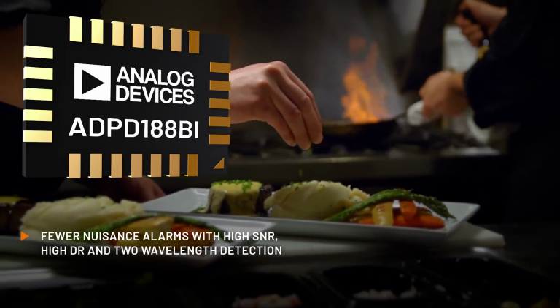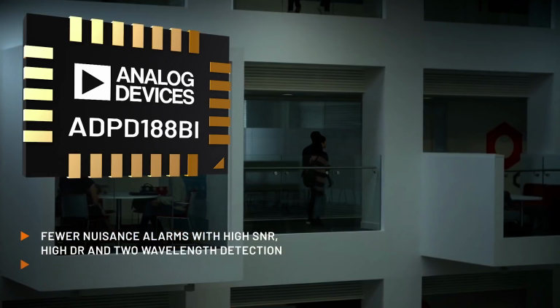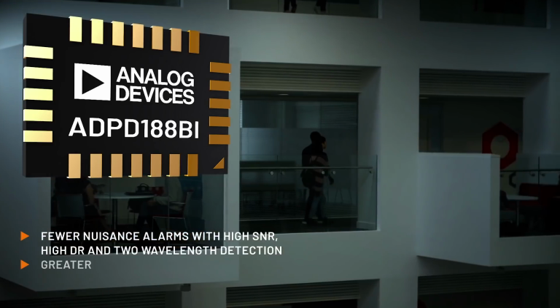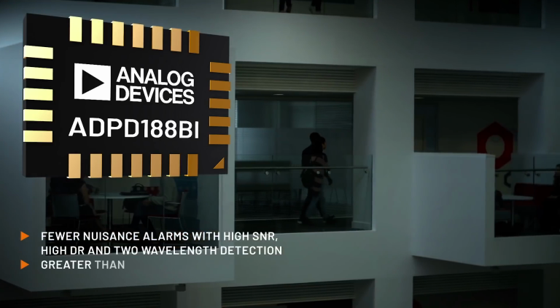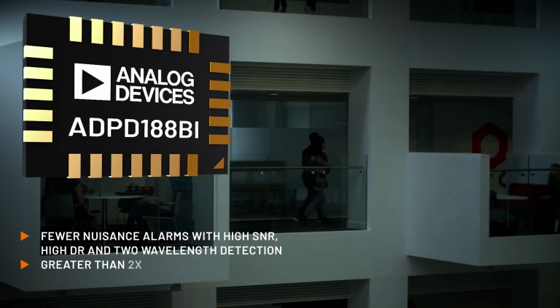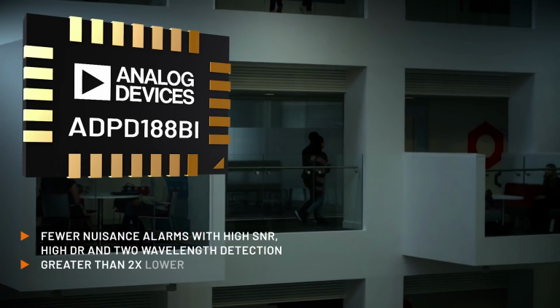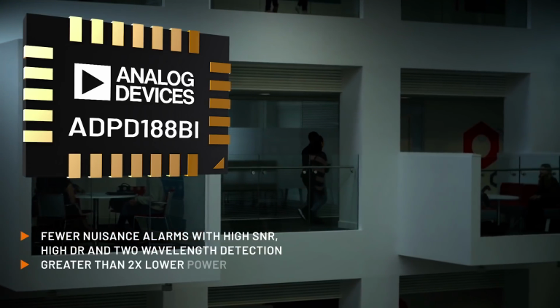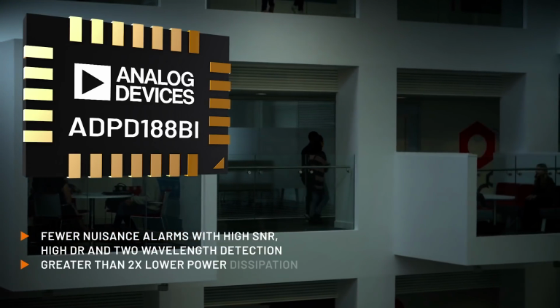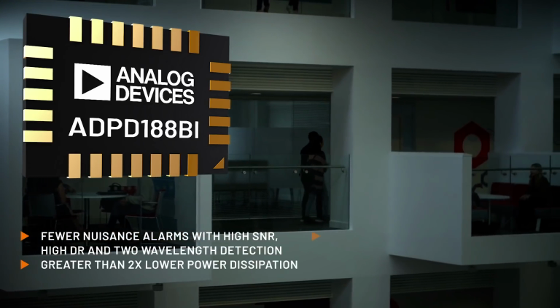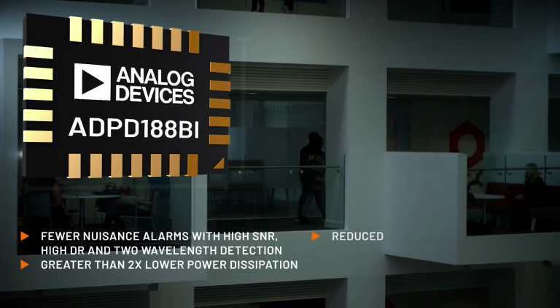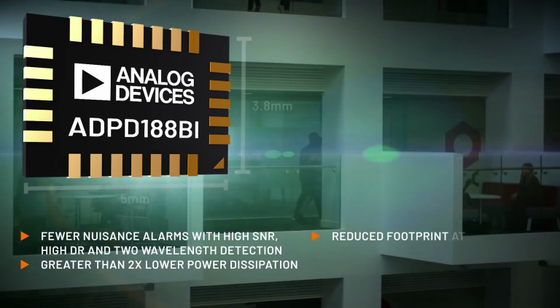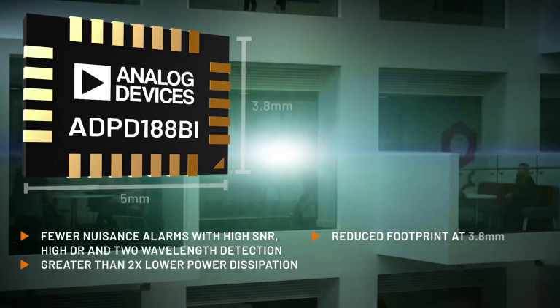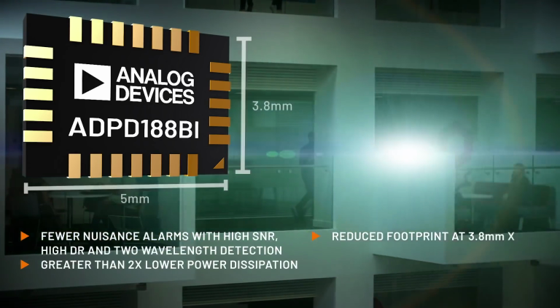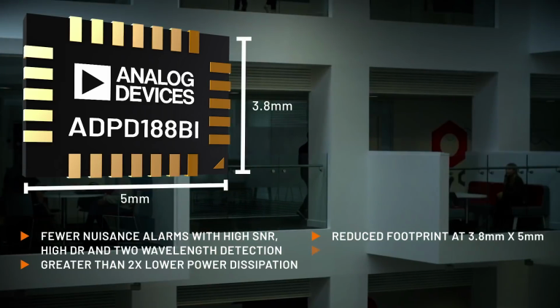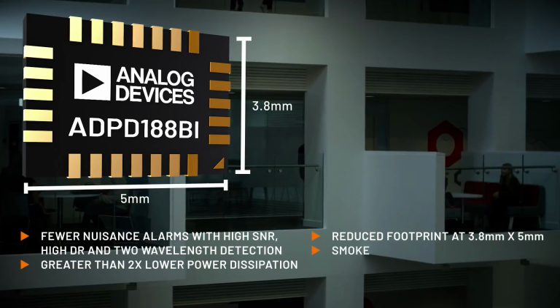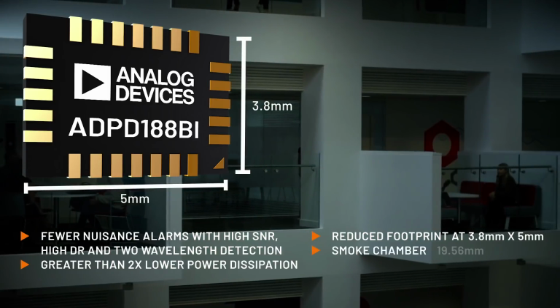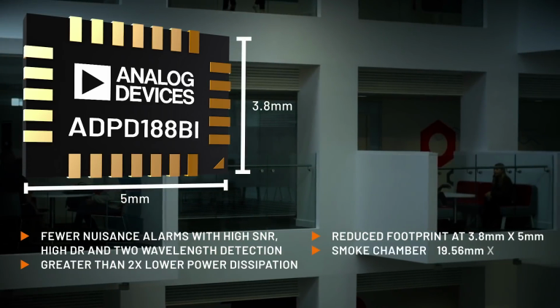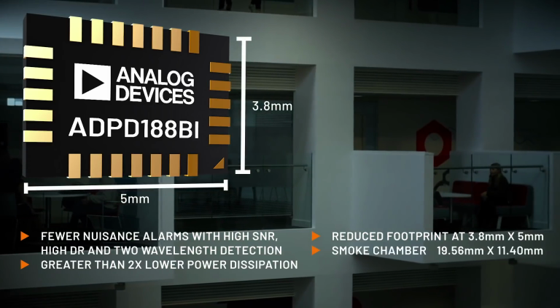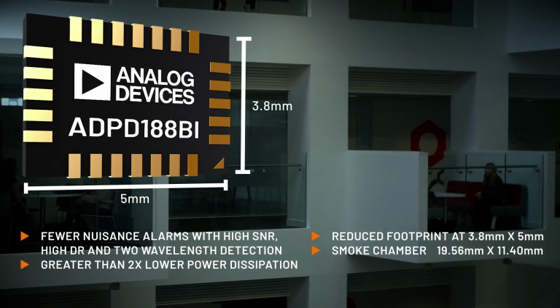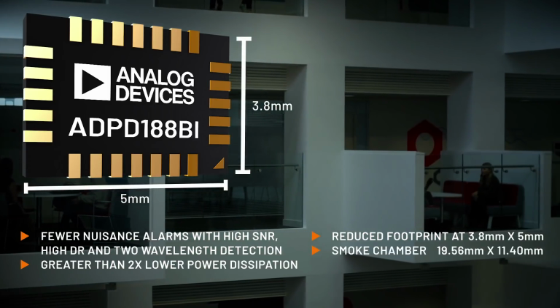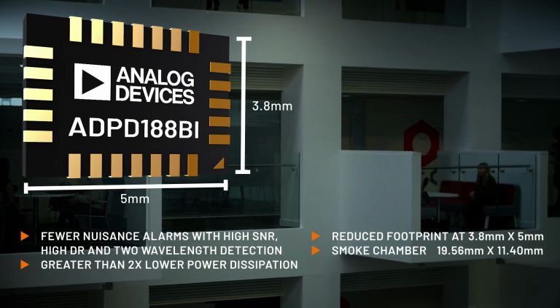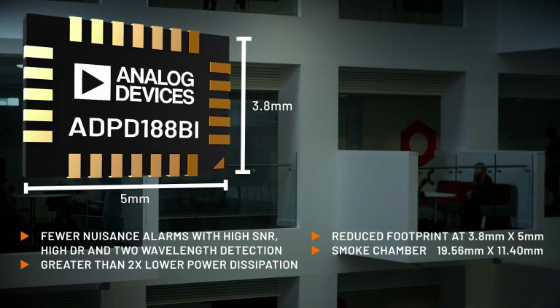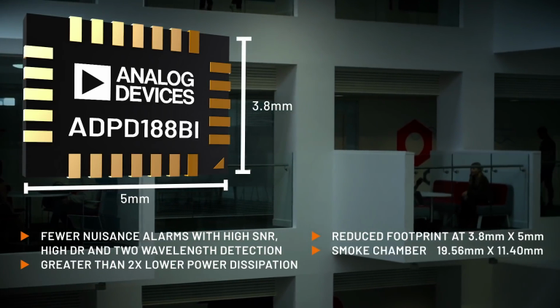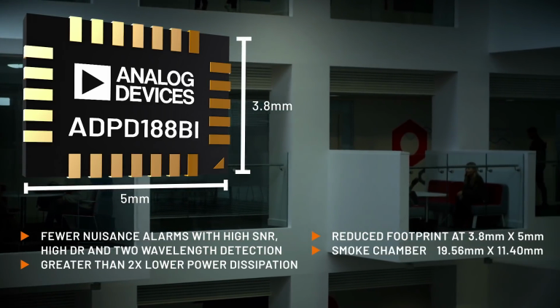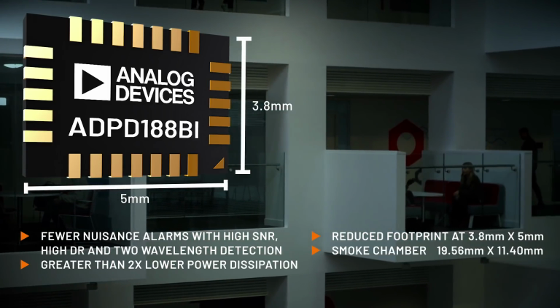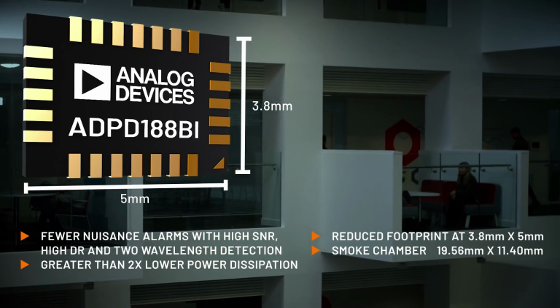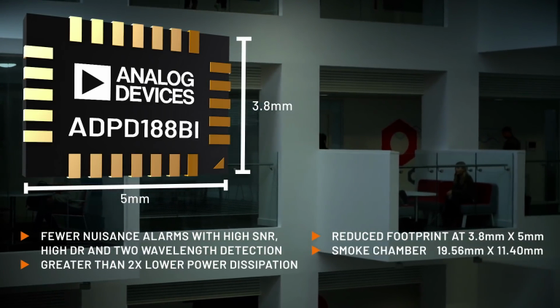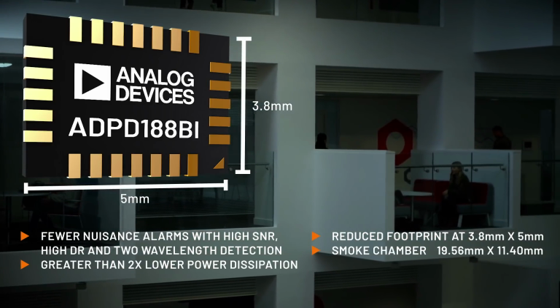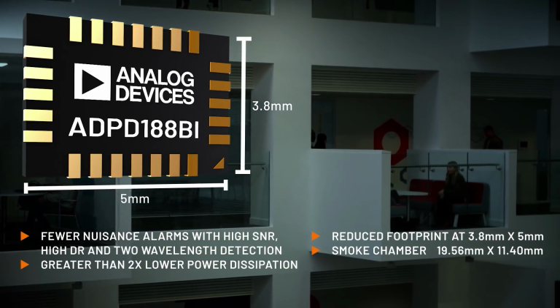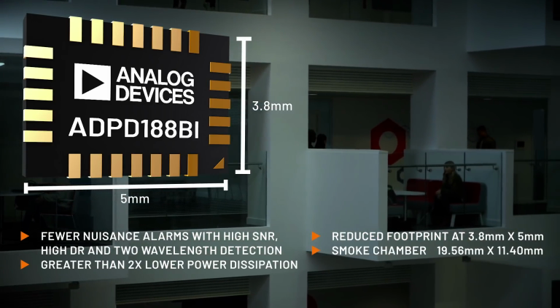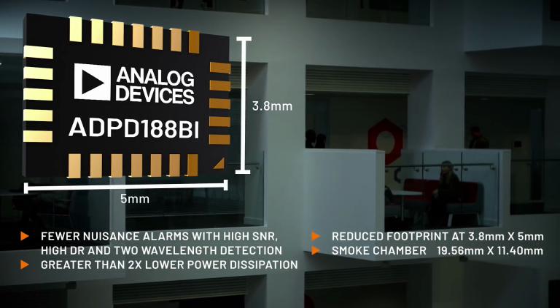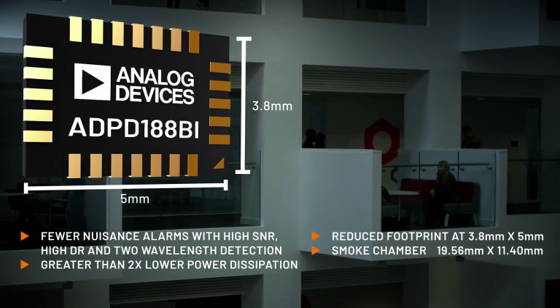Its low power dissipation allows for a smaller solution size, more efficient battery use, or more devices on the mains loop.